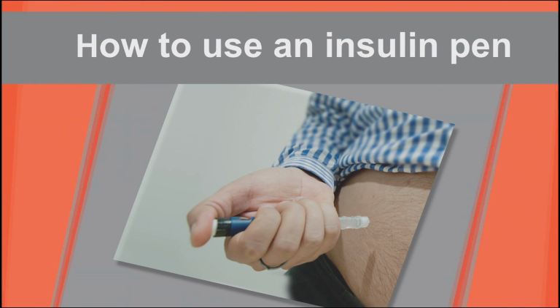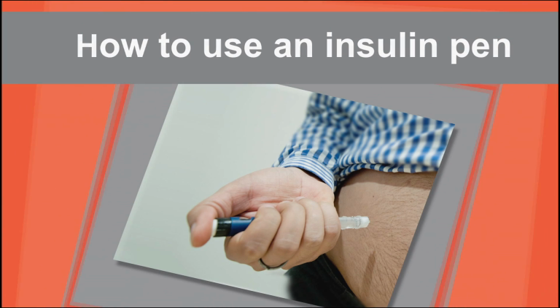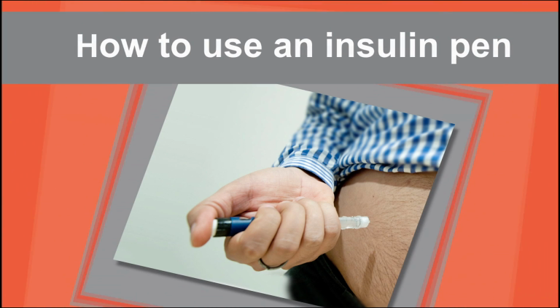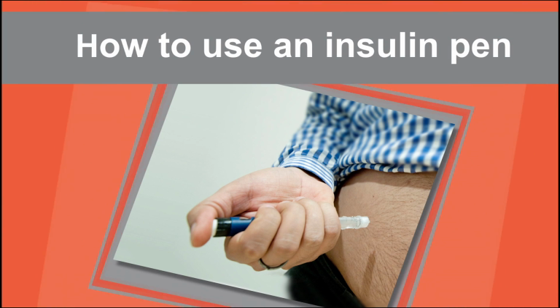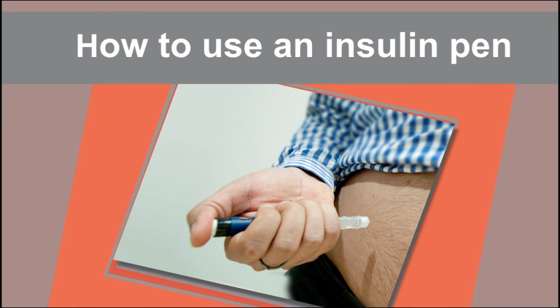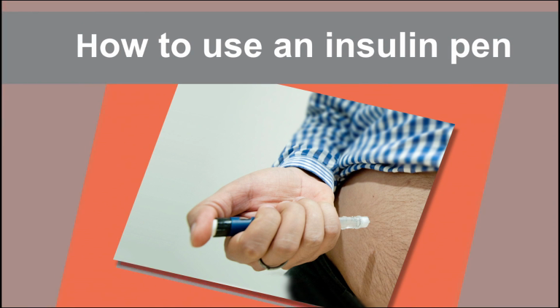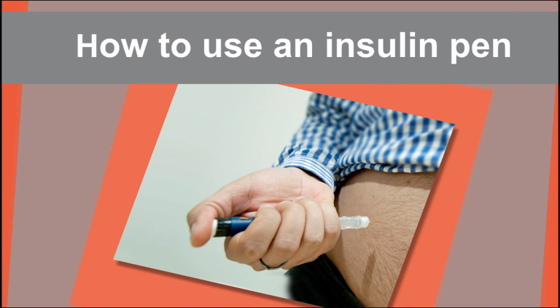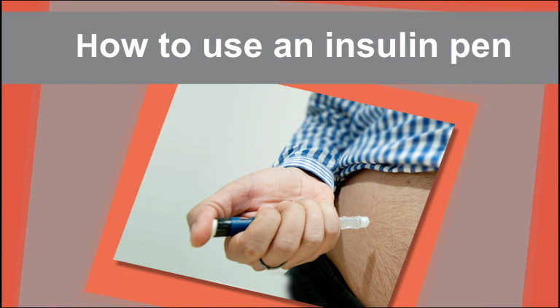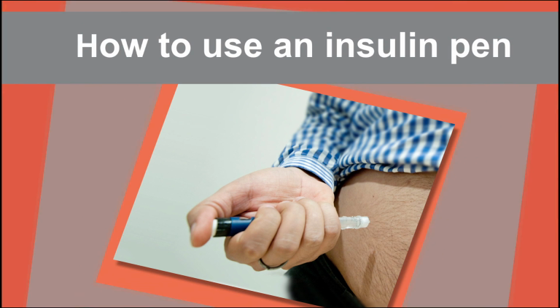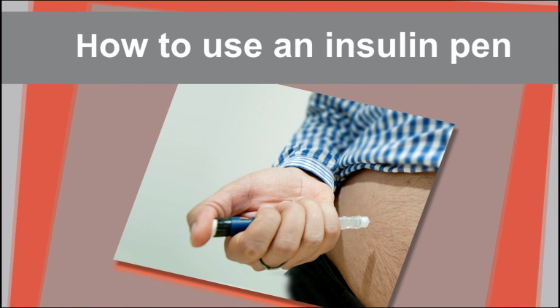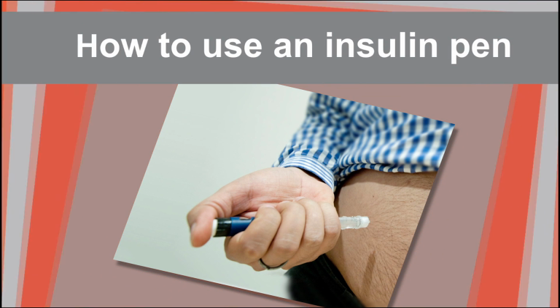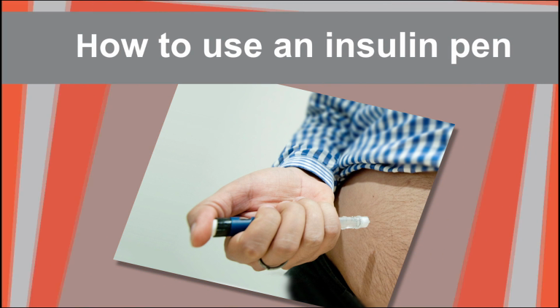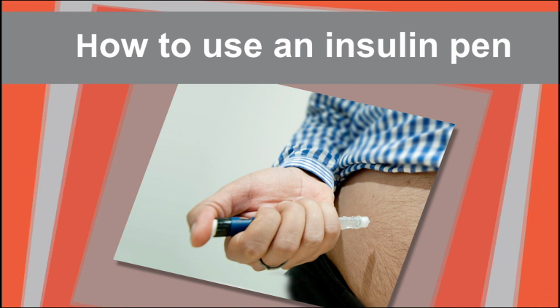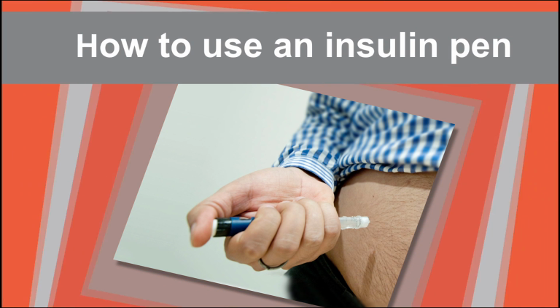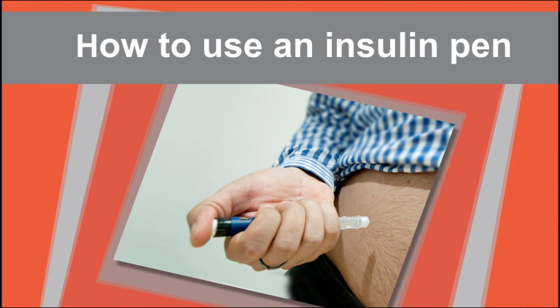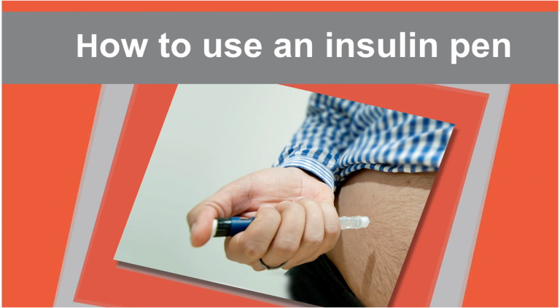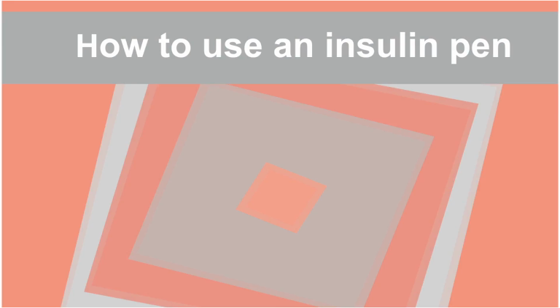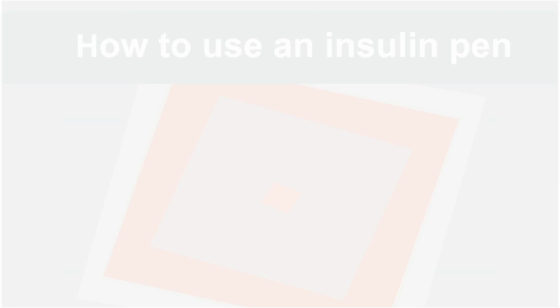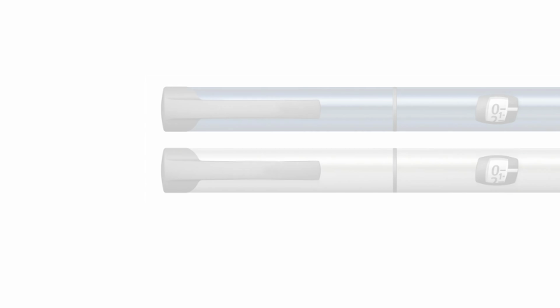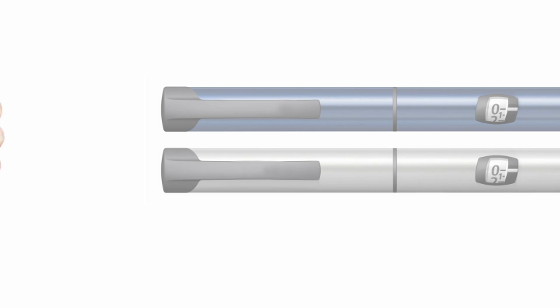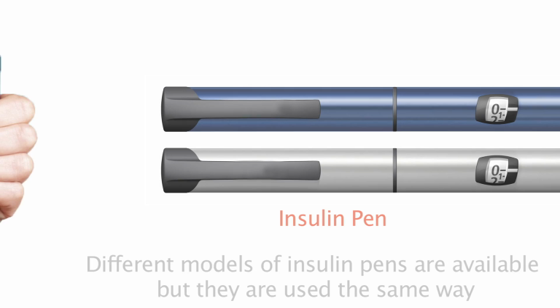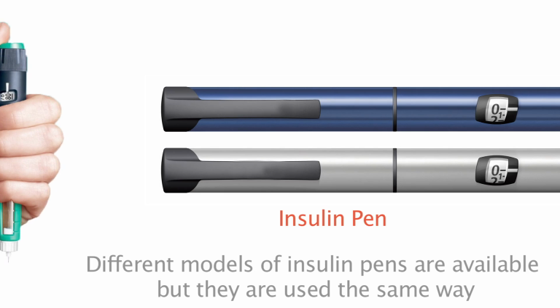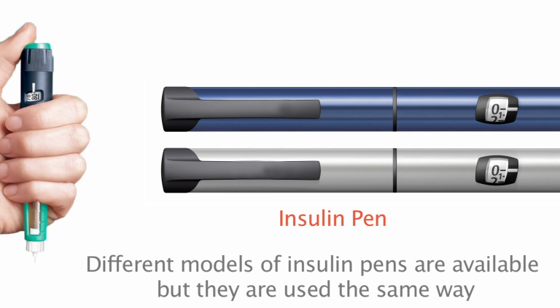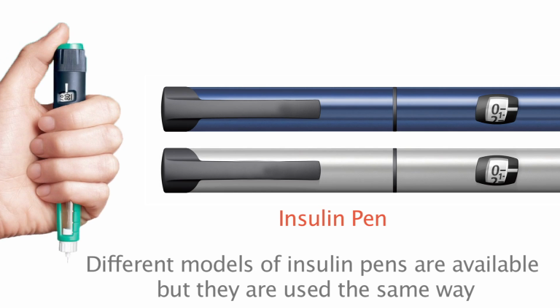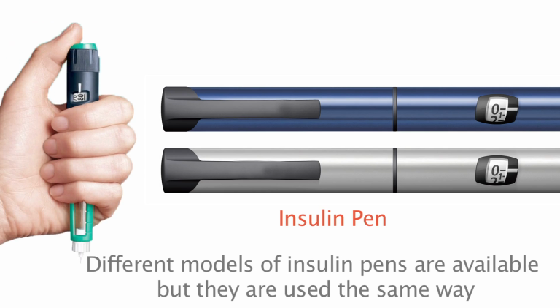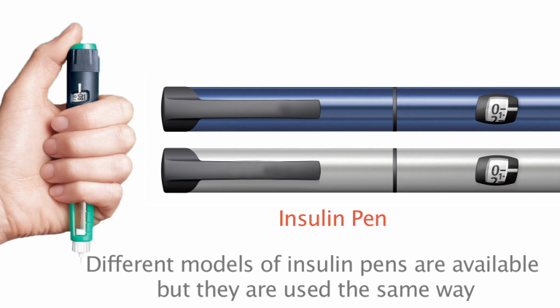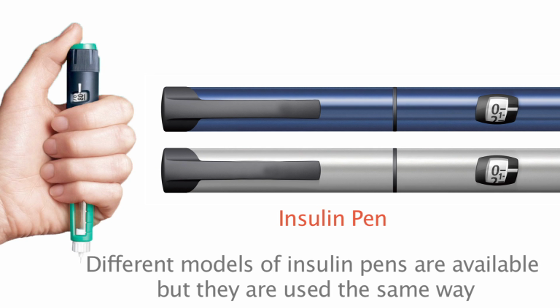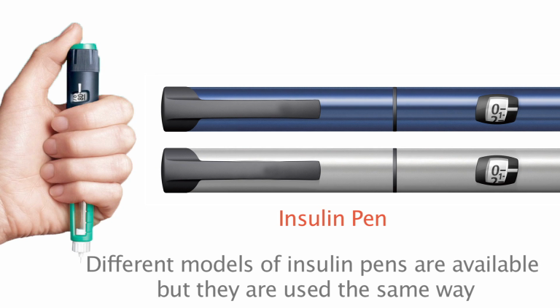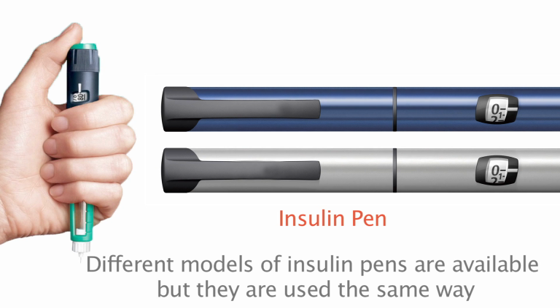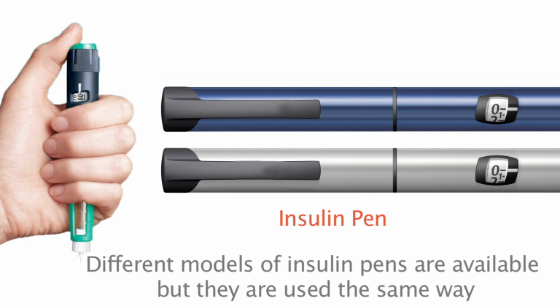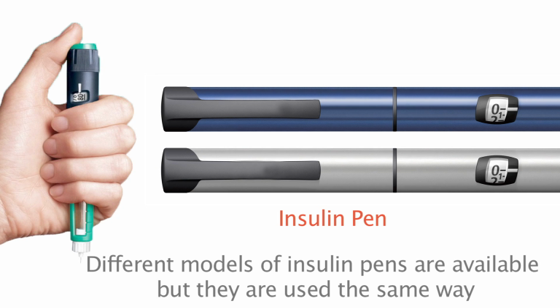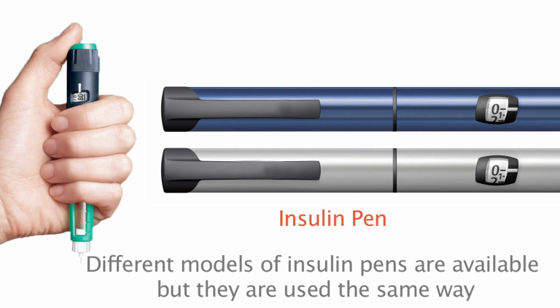Let's learn how to use an insulin pen. This is what an insulin pen looks like.